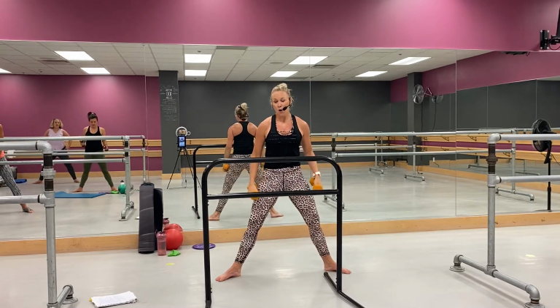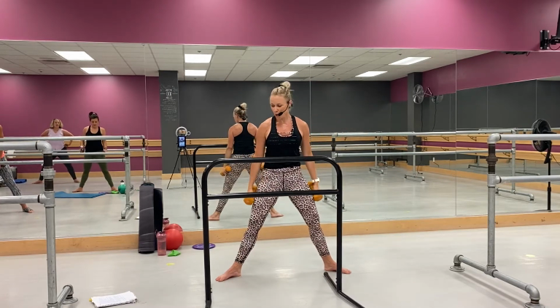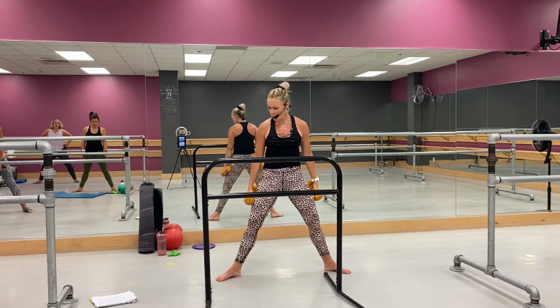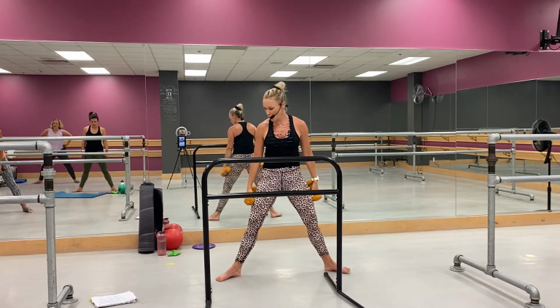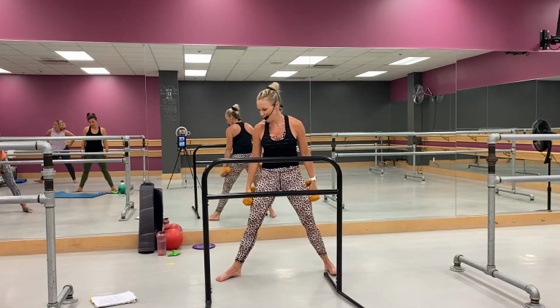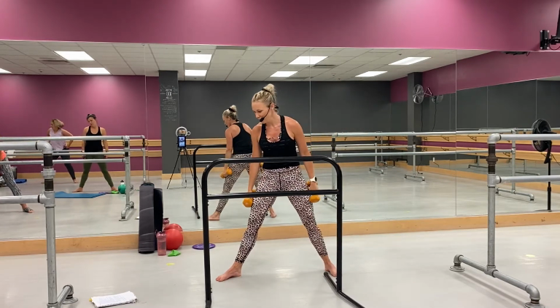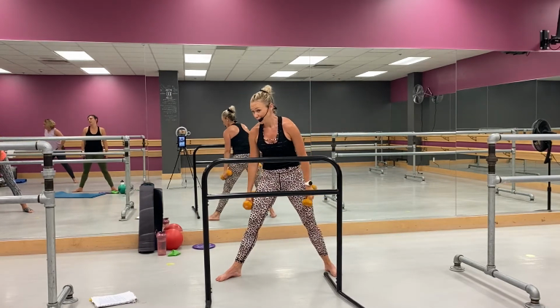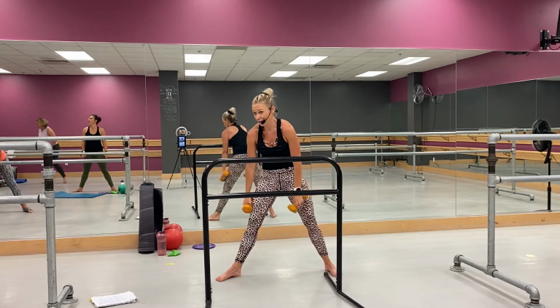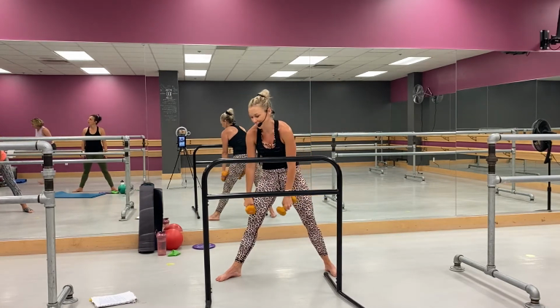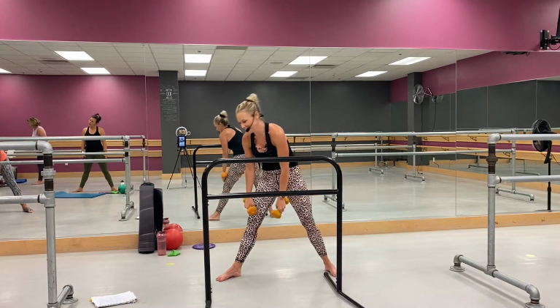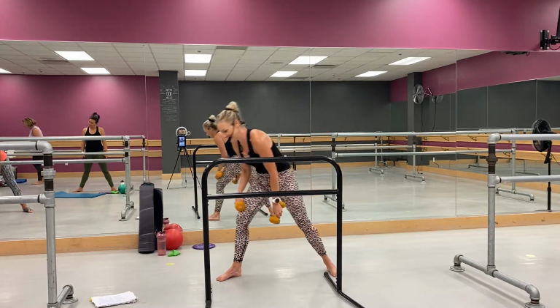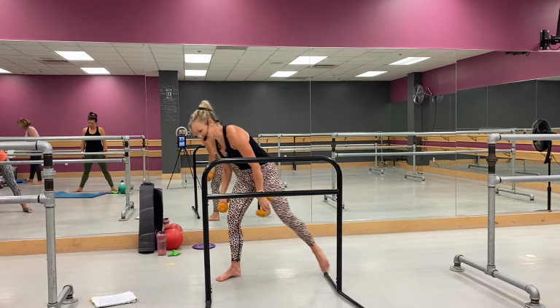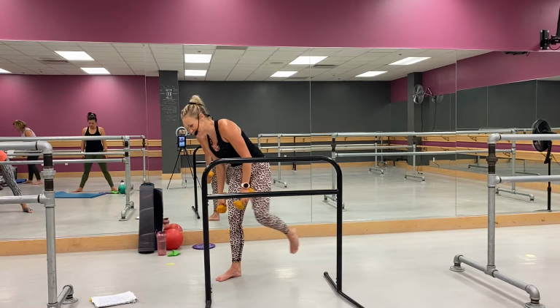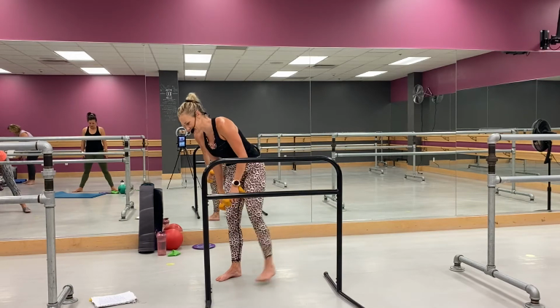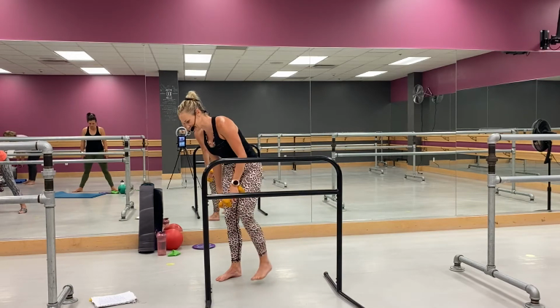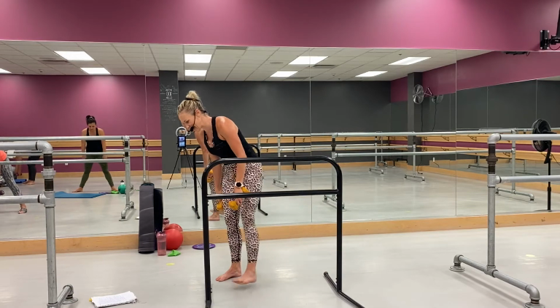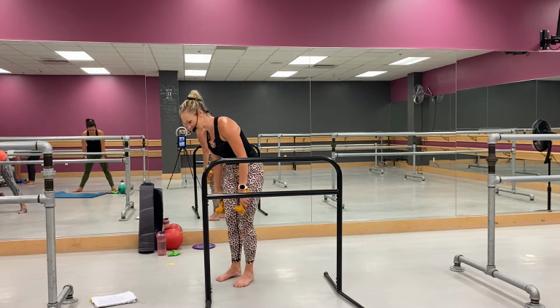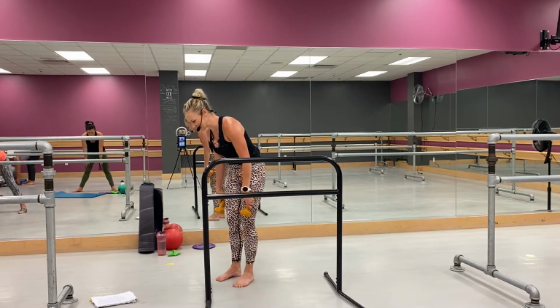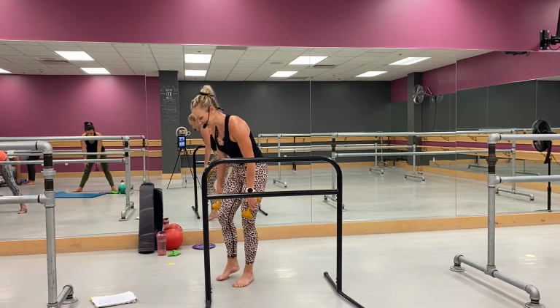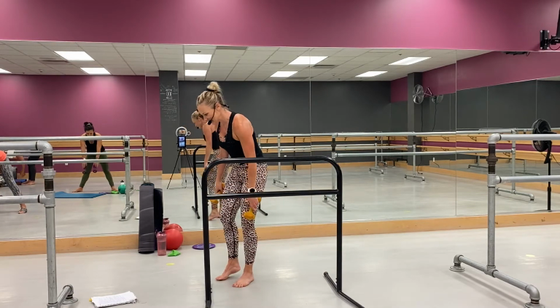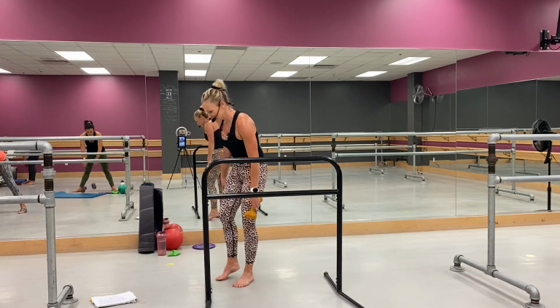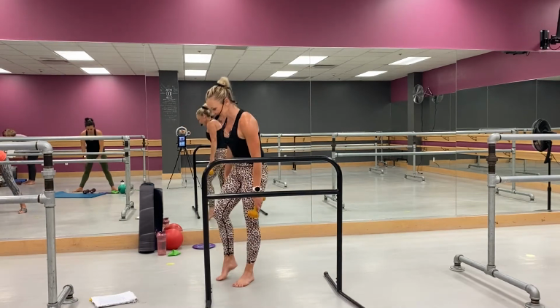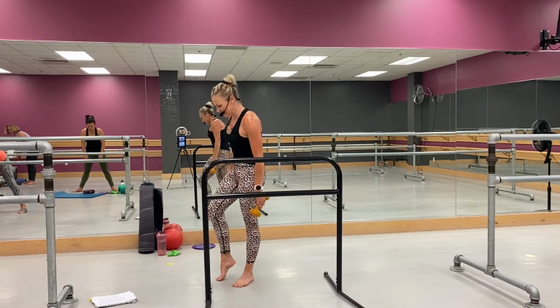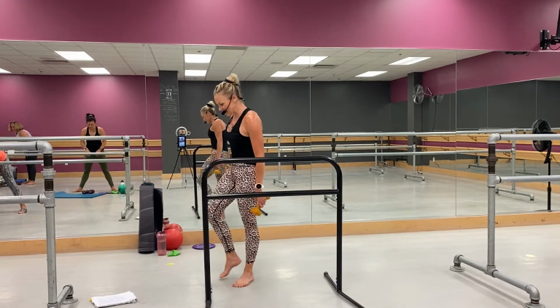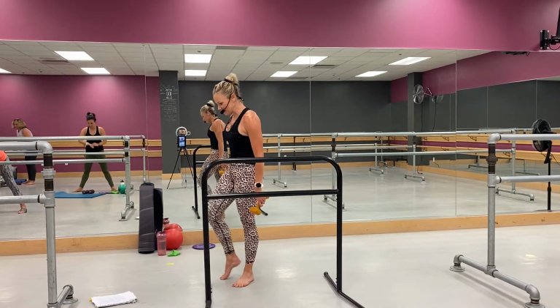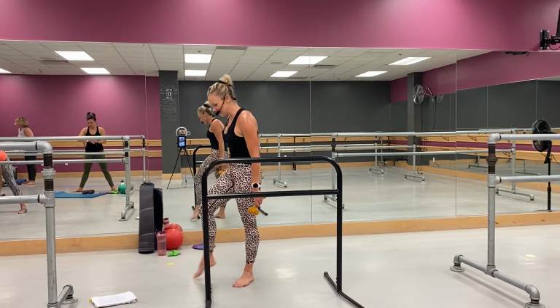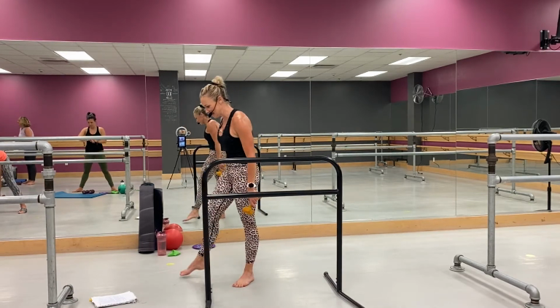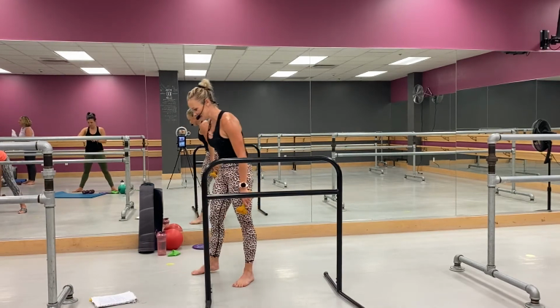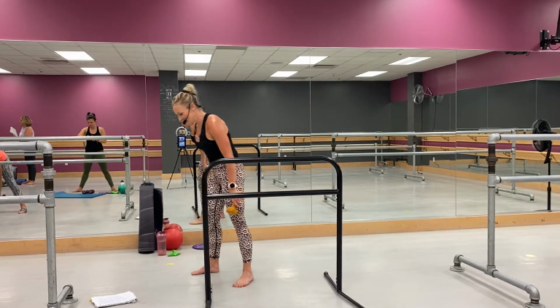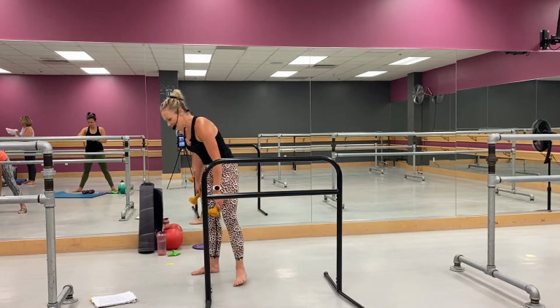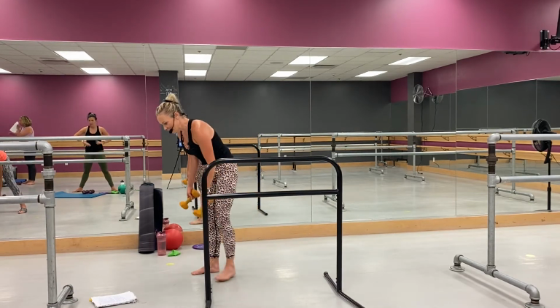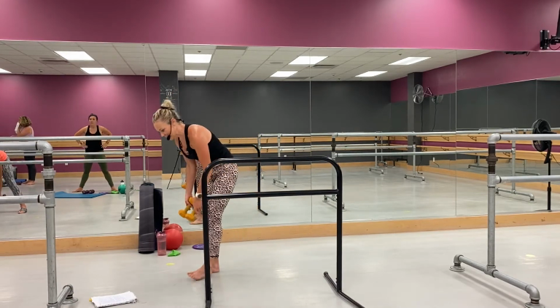Whoo, good job. Shake it out, shake it out.